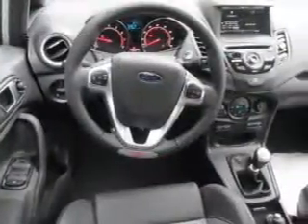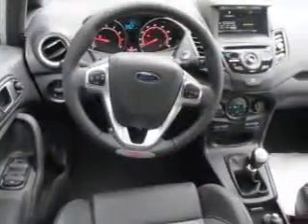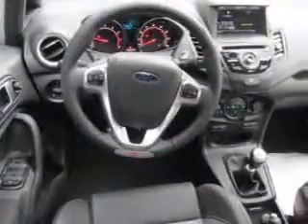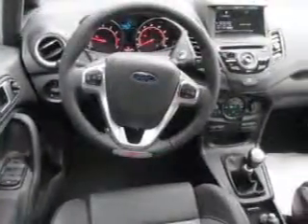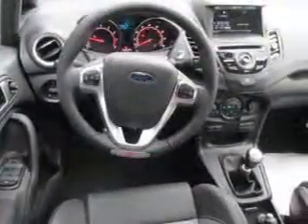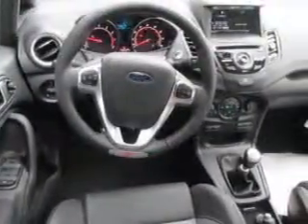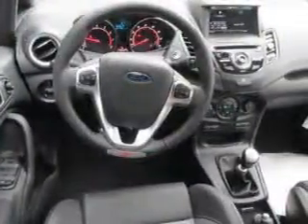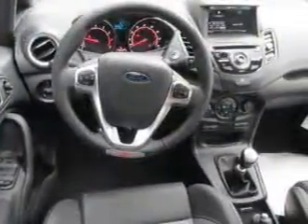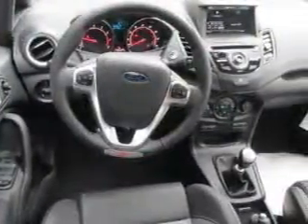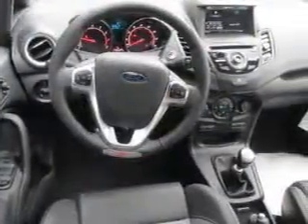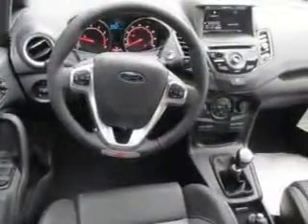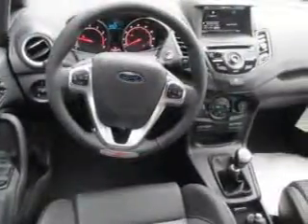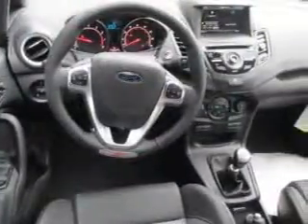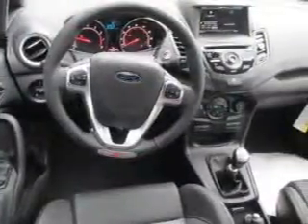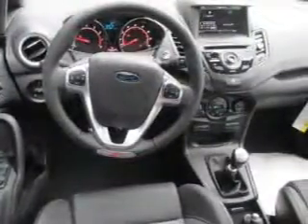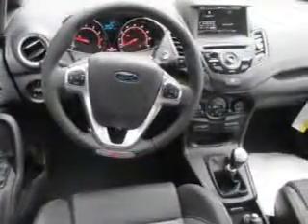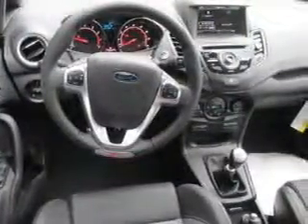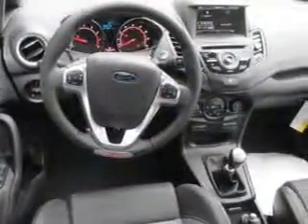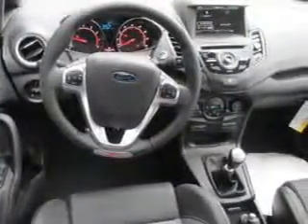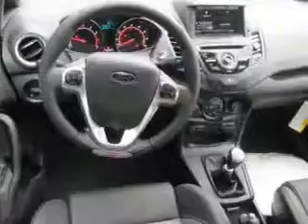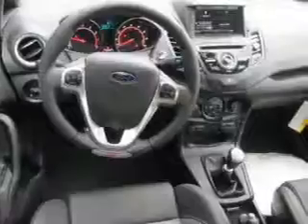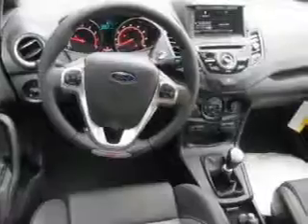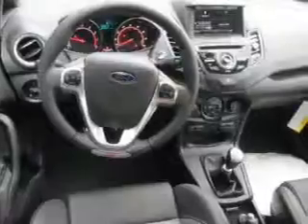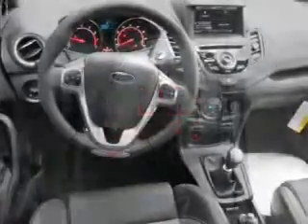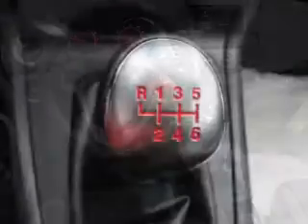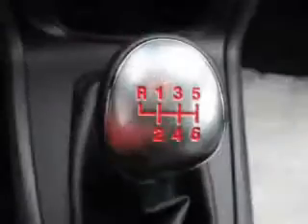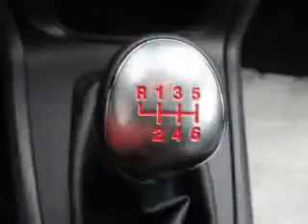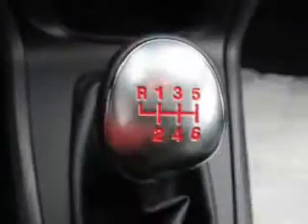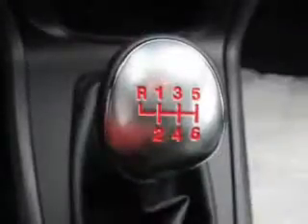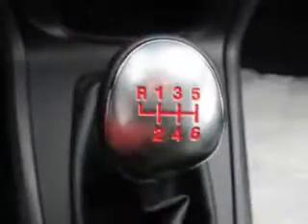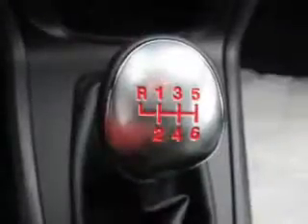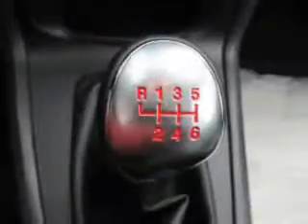Front ventilated disc brakes, daytime running lights, anti-lock brakes, and child safety locks.